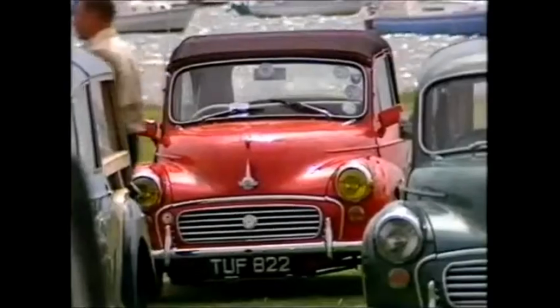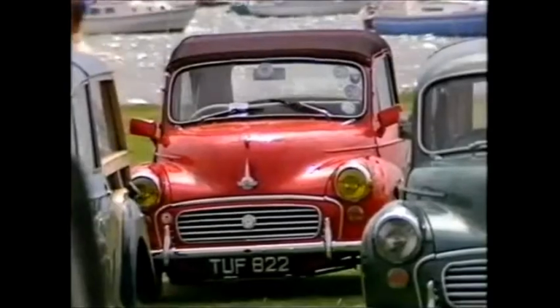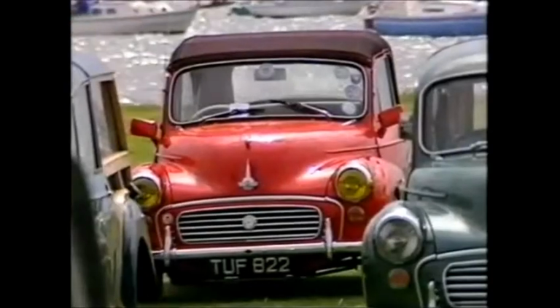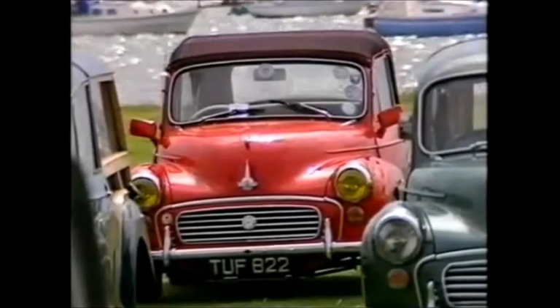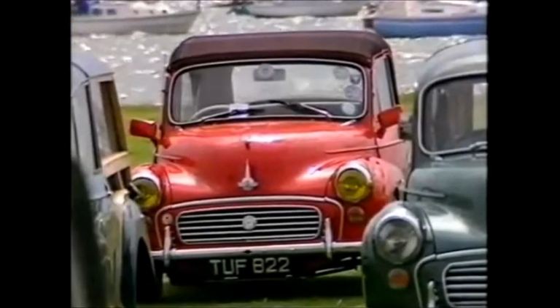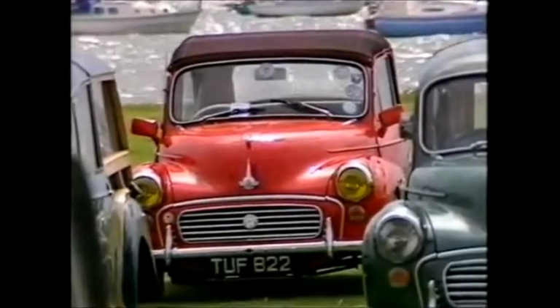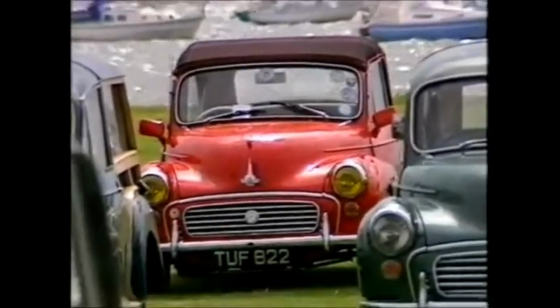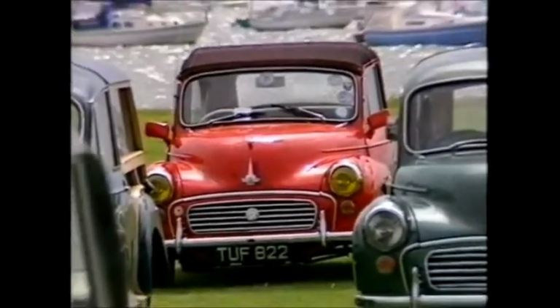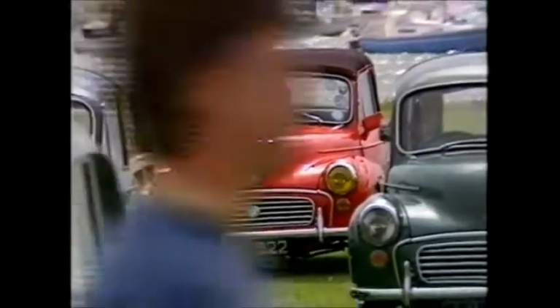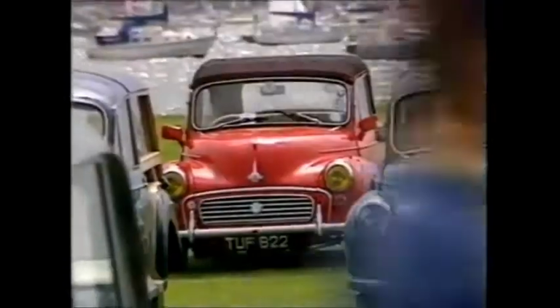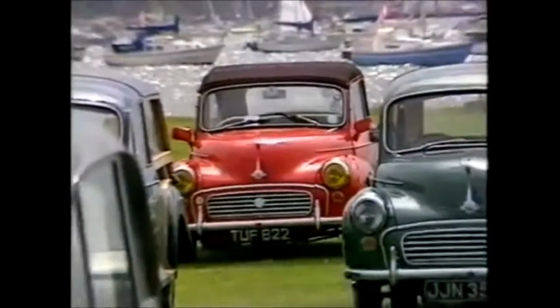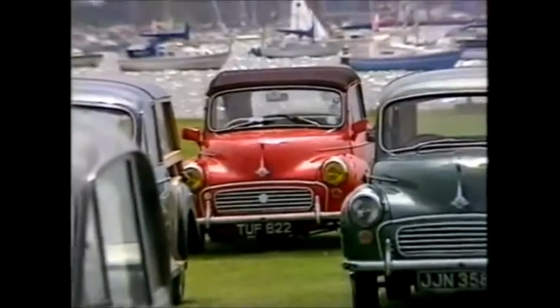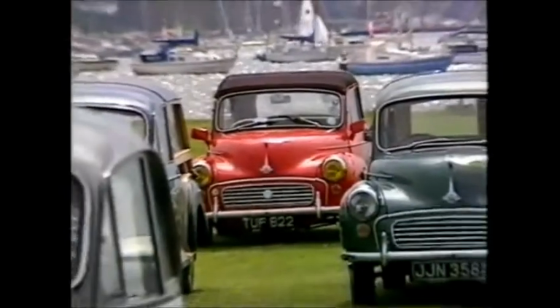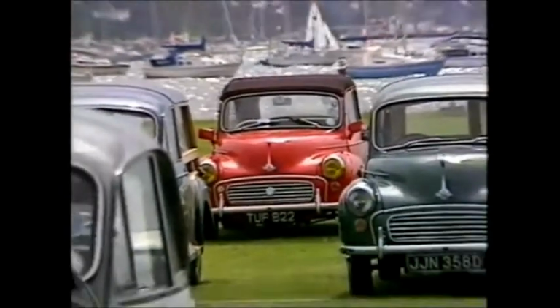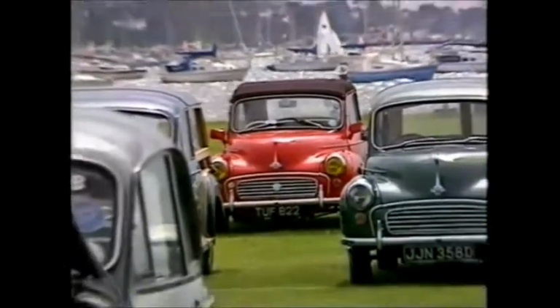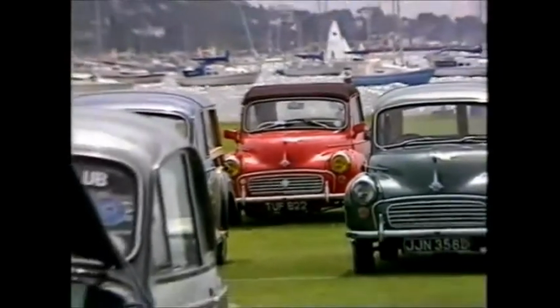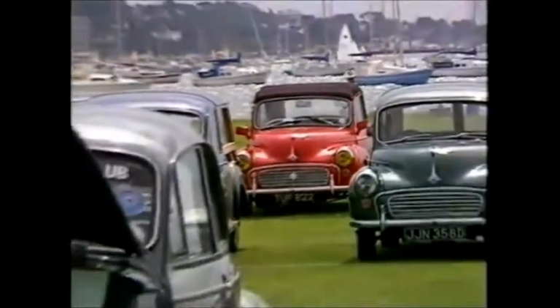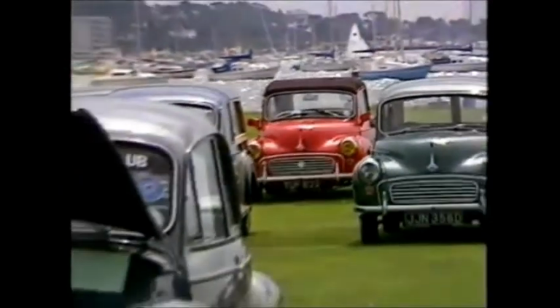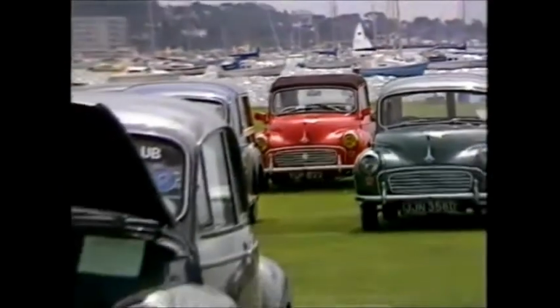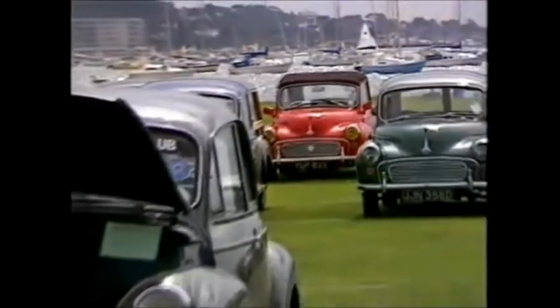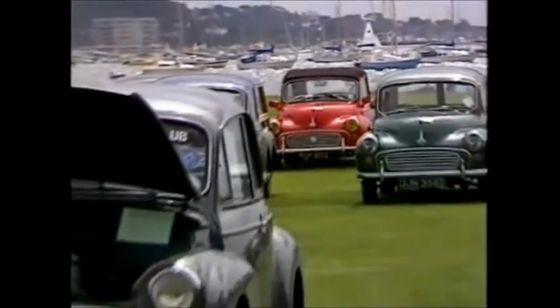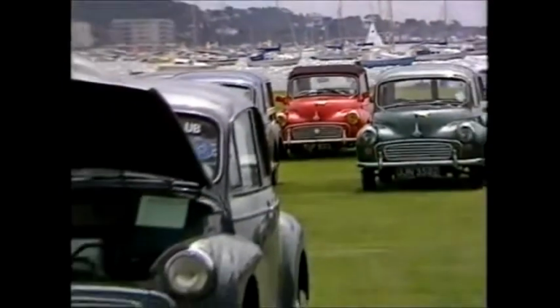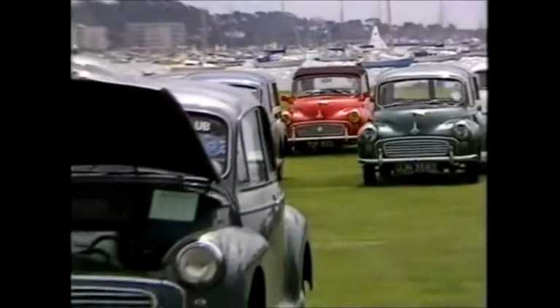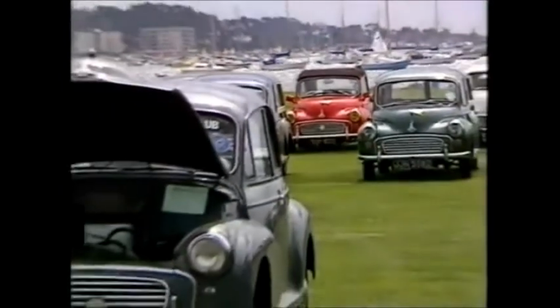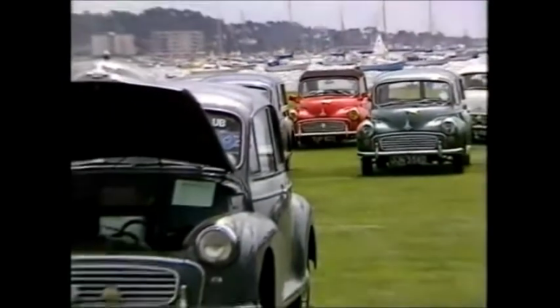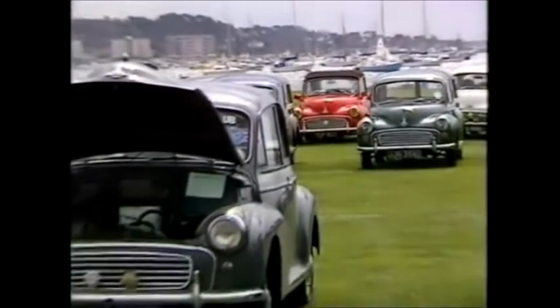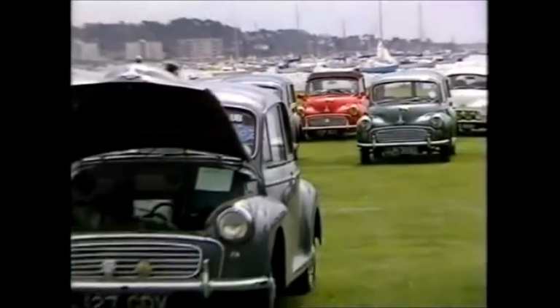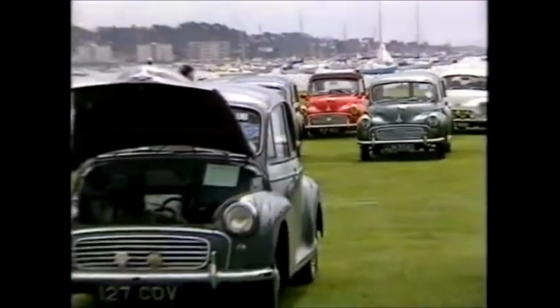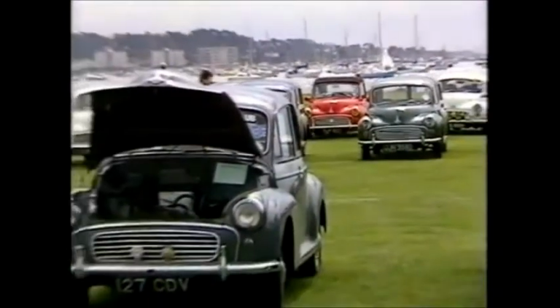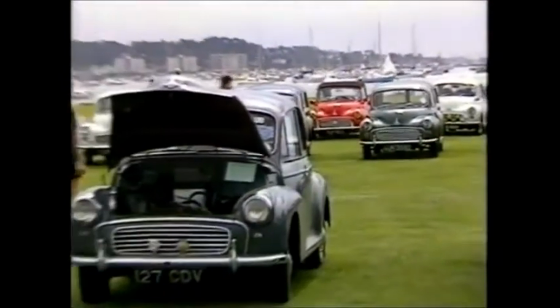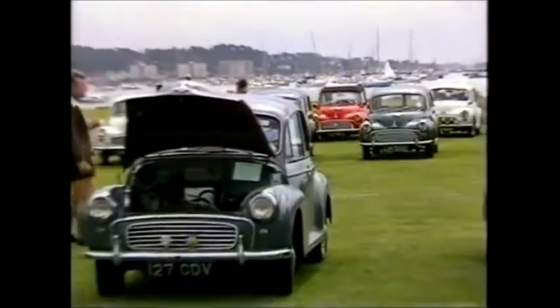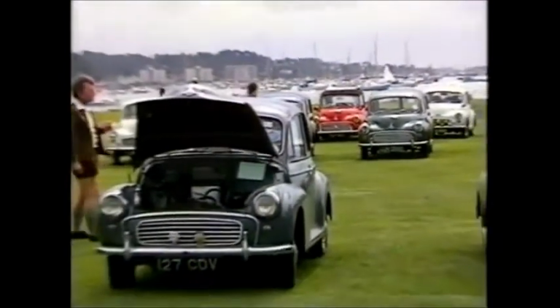Today, Morris owners still meet regularly to admire cars which have become part of the family. The 100,000 still on the road is proof of the Minor's enduring appeal.